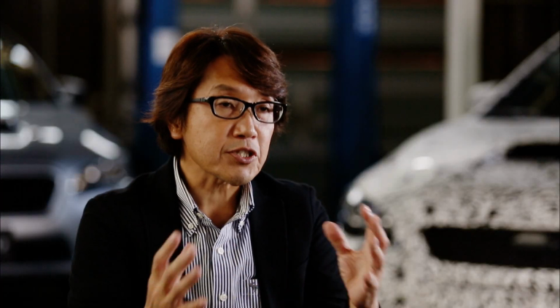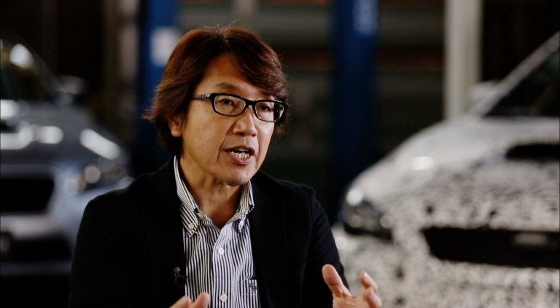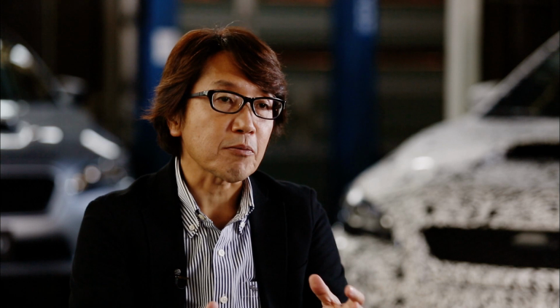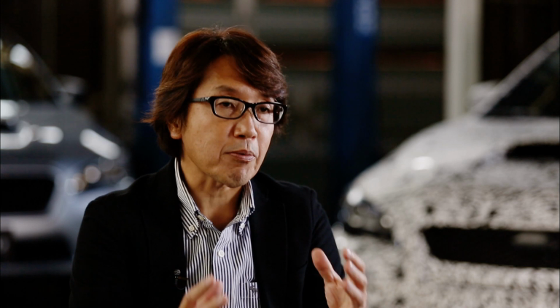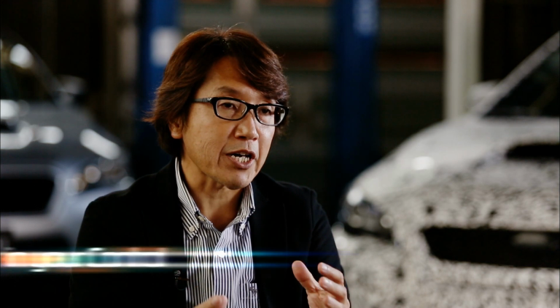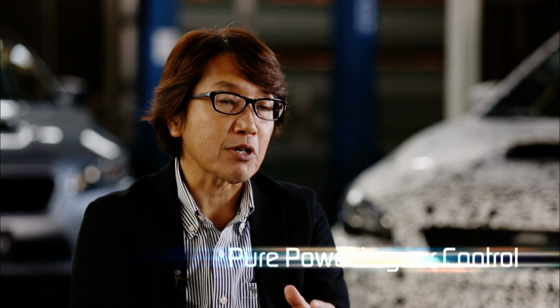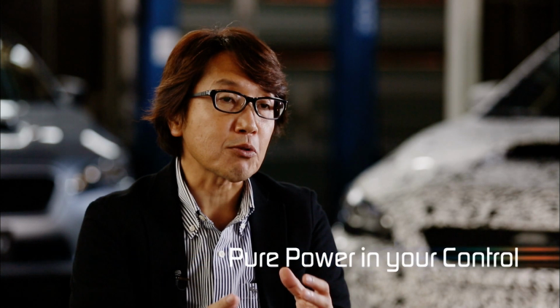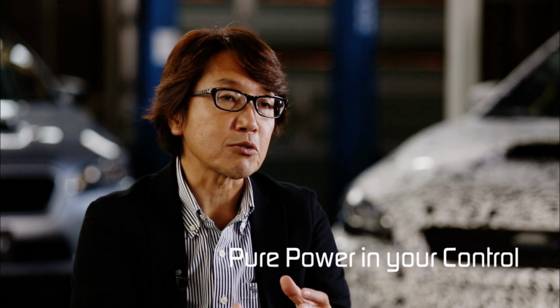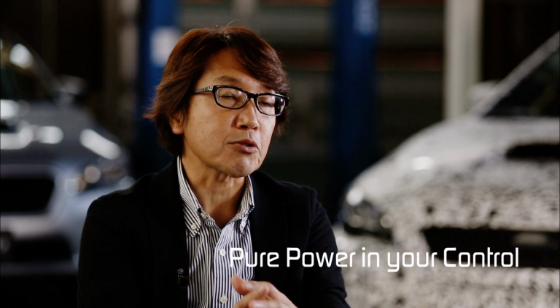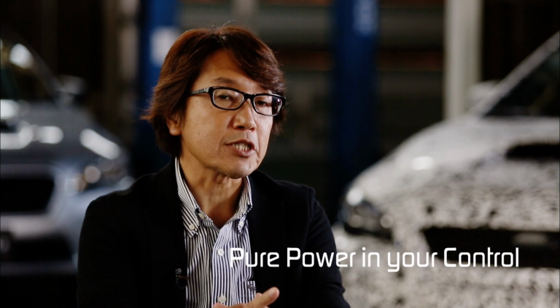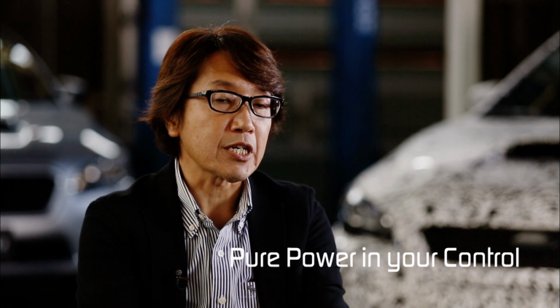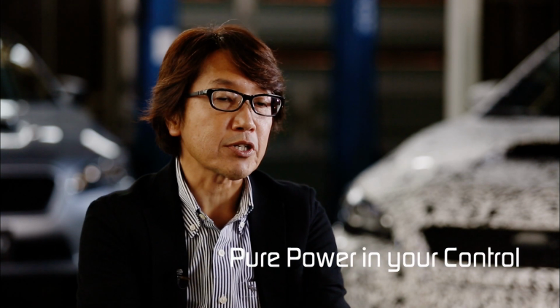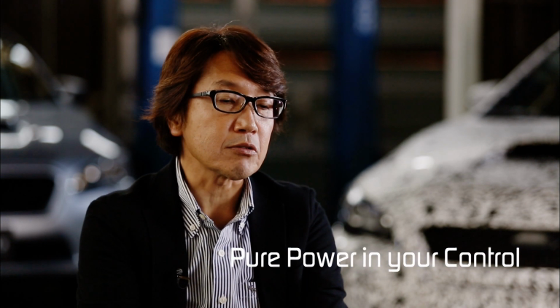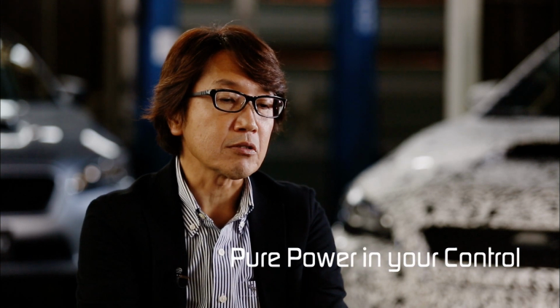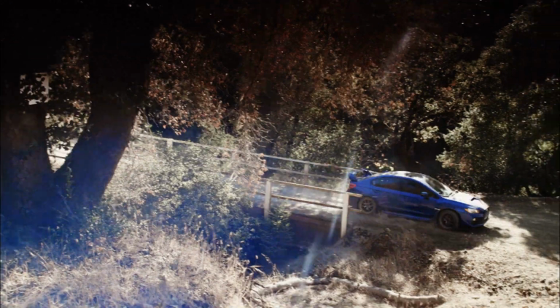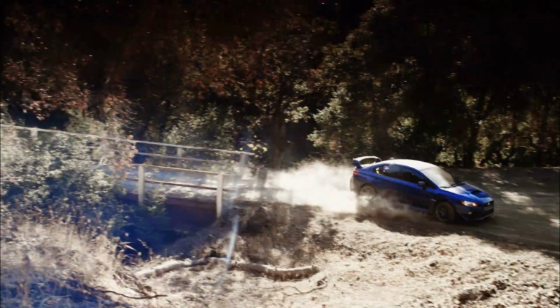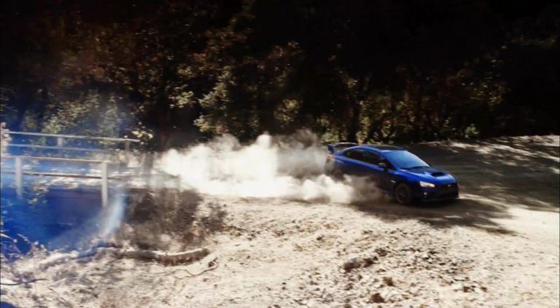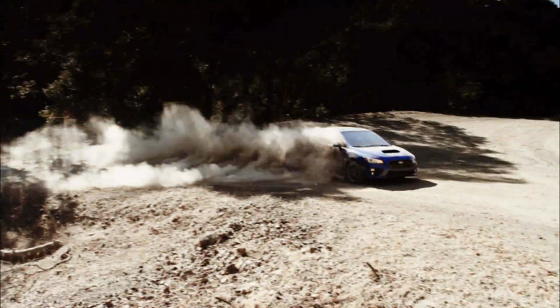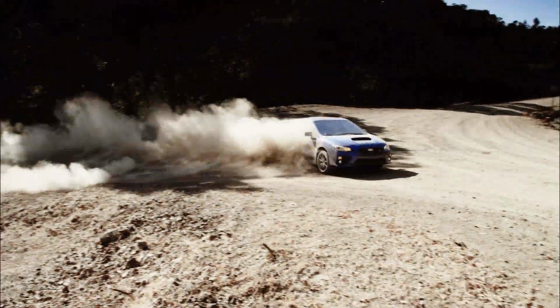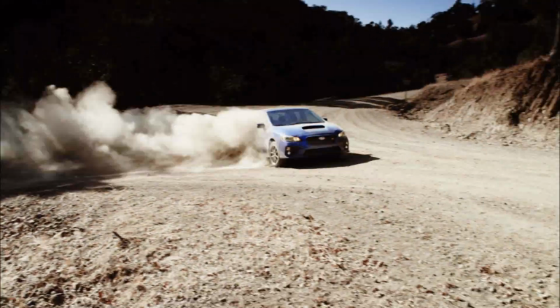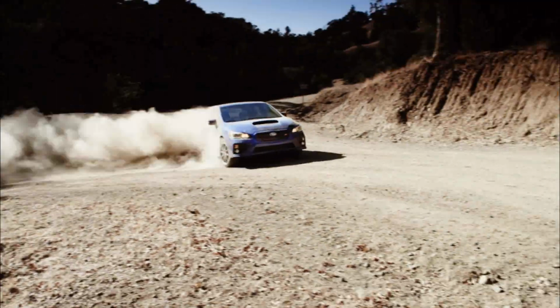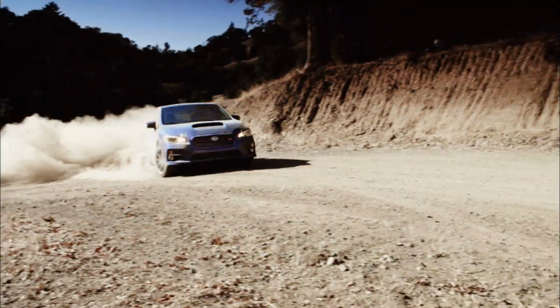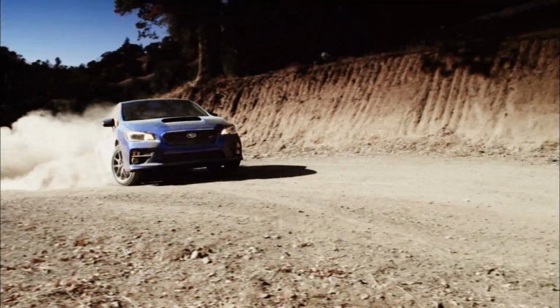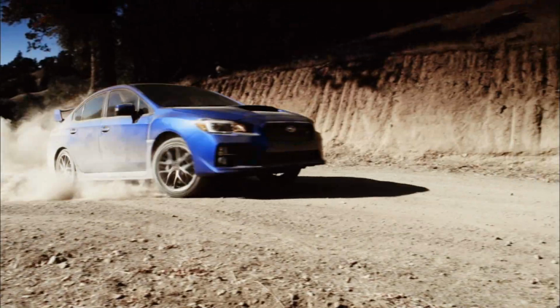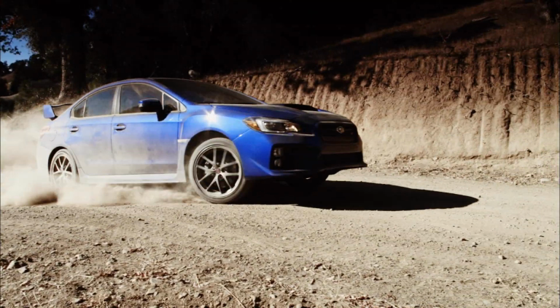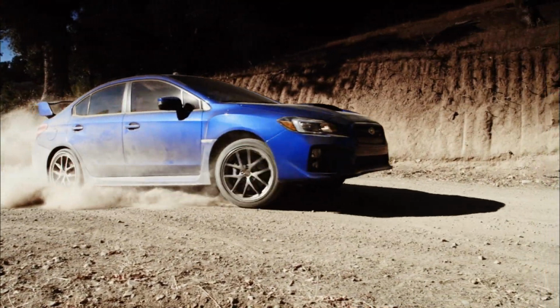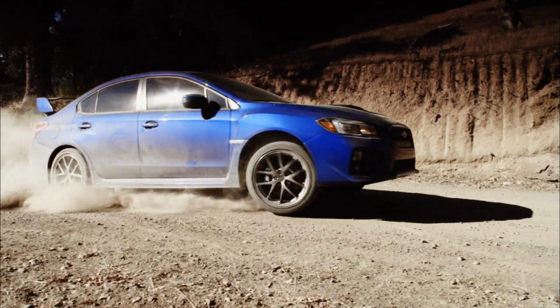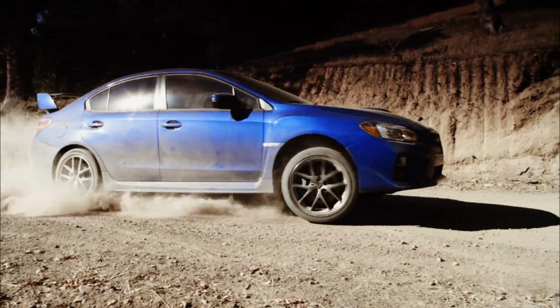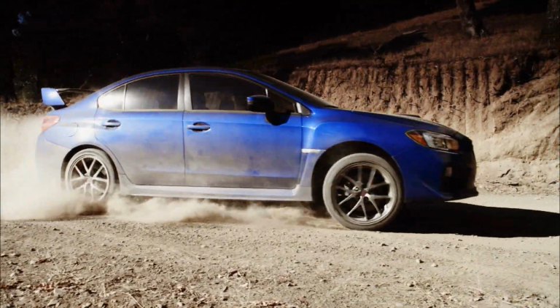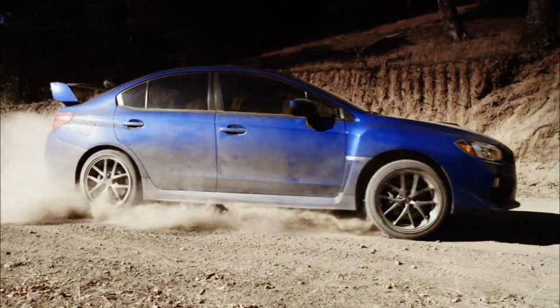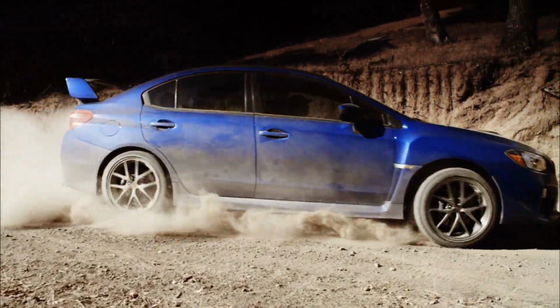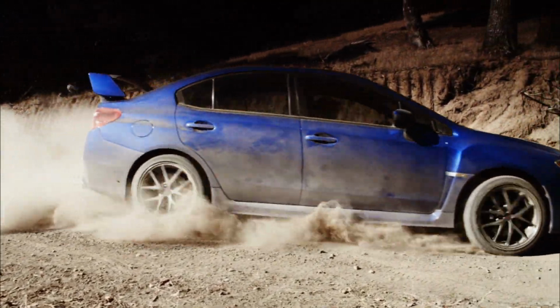Our credo is pure power in your control. So, just like the WRX, the STI has the handling to use its power to the fullest.